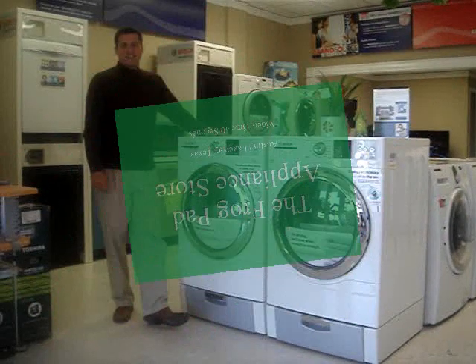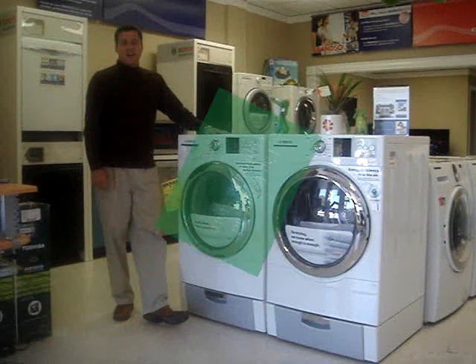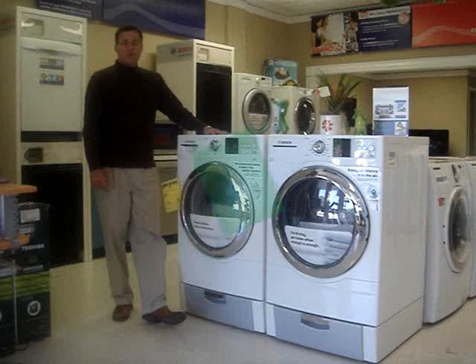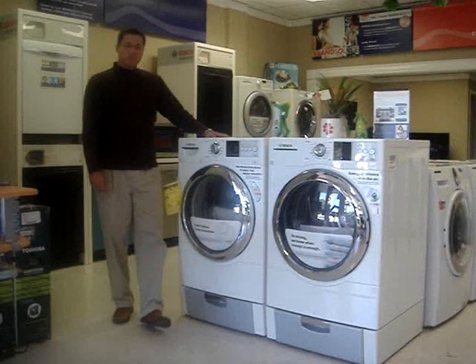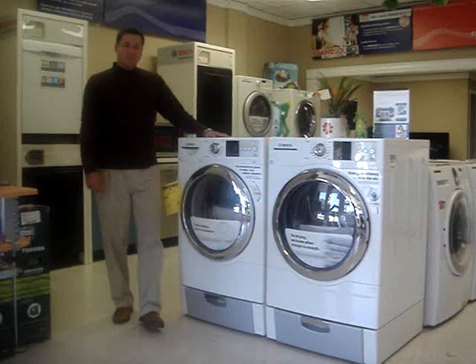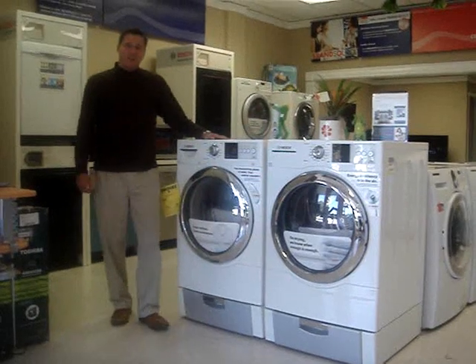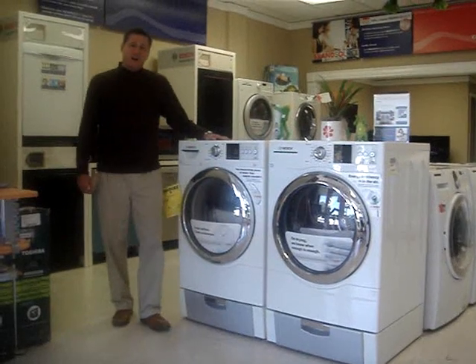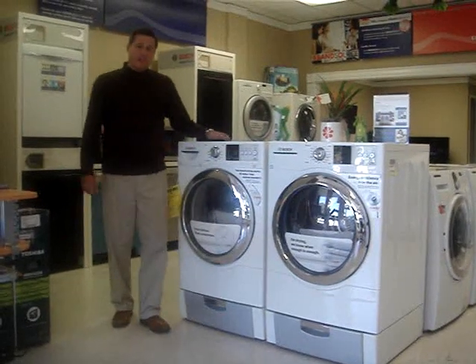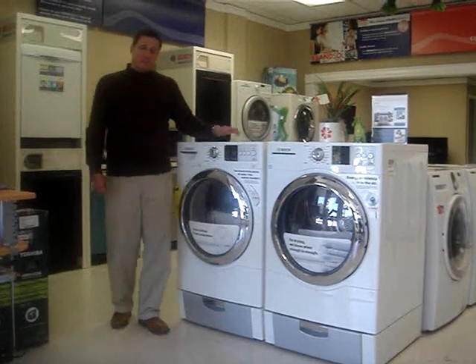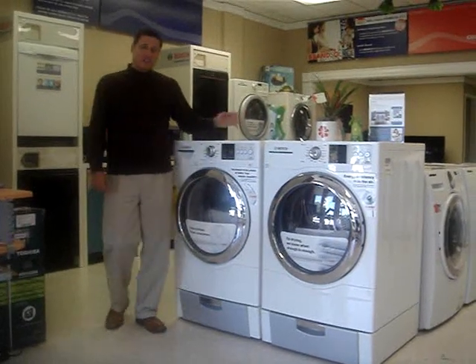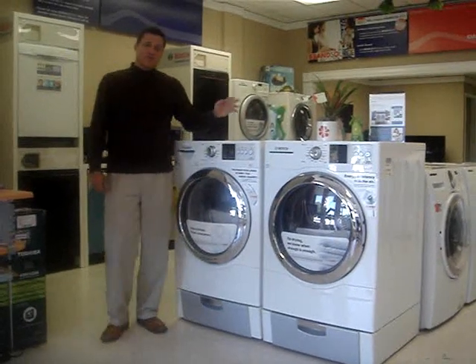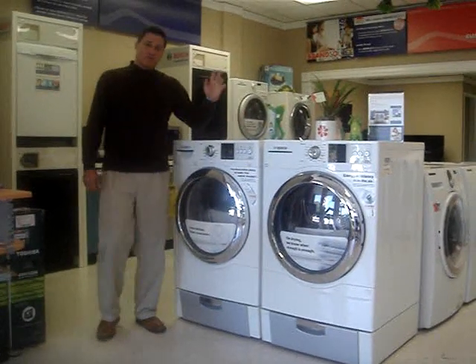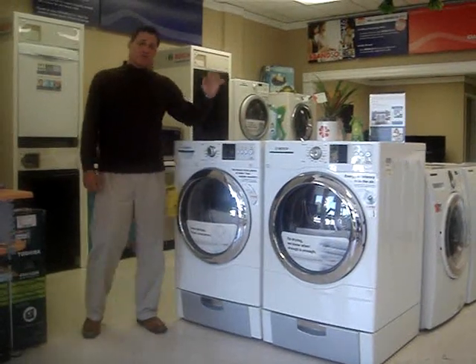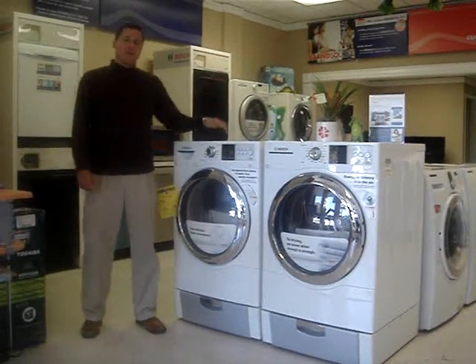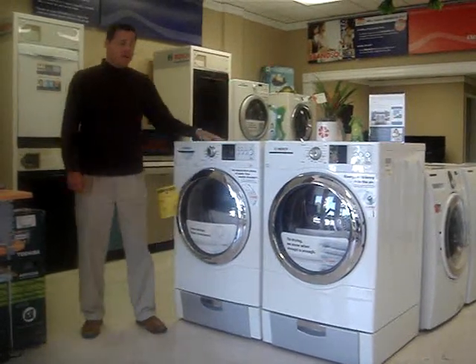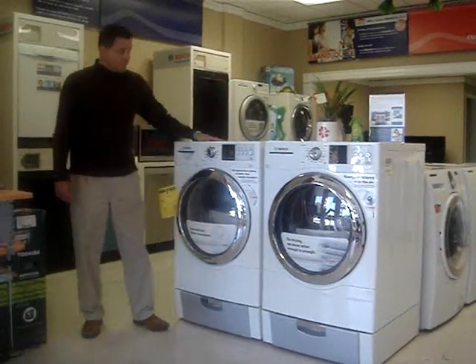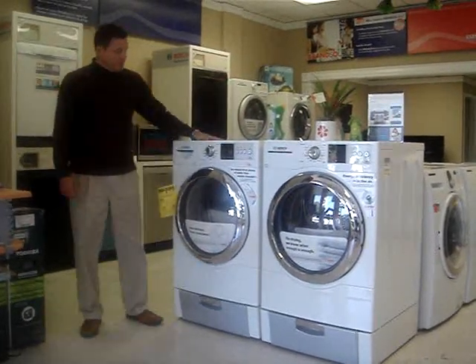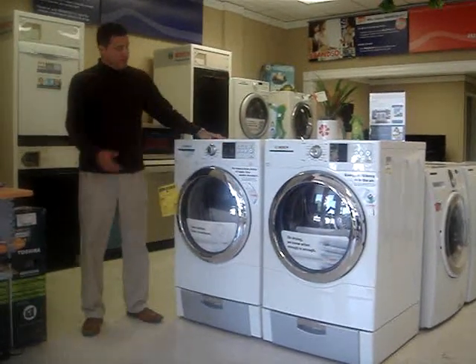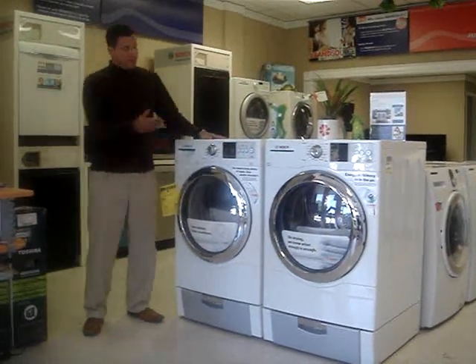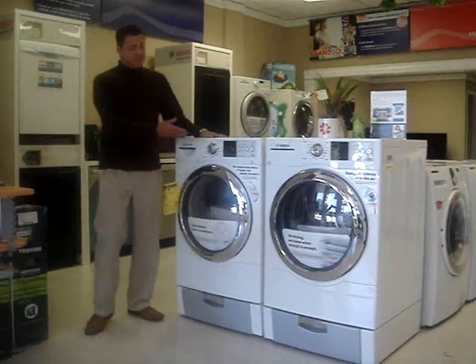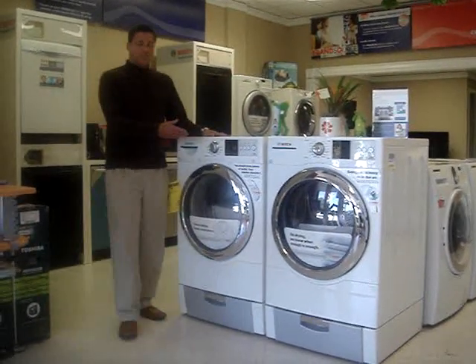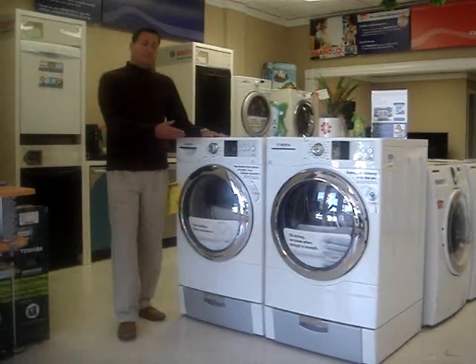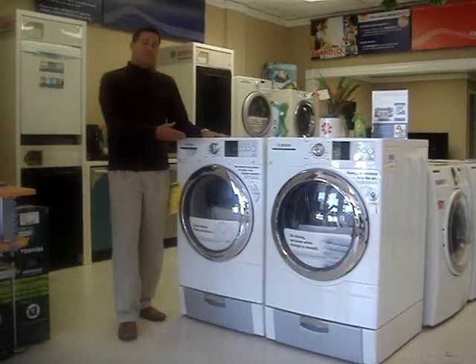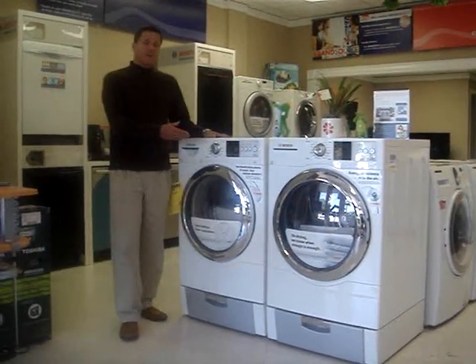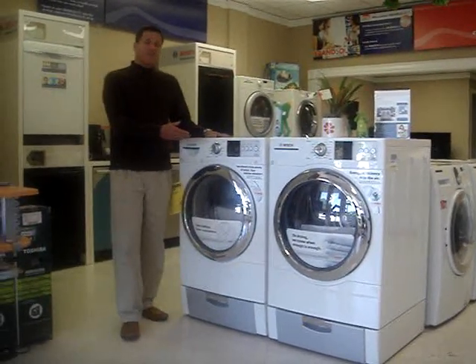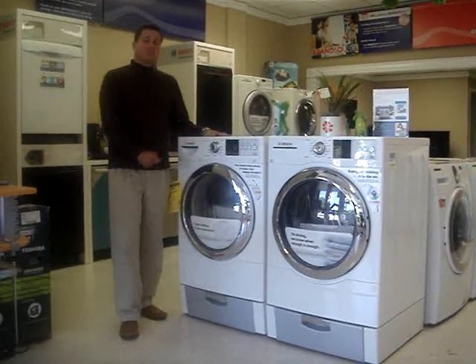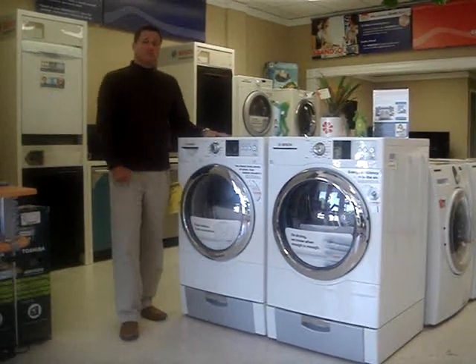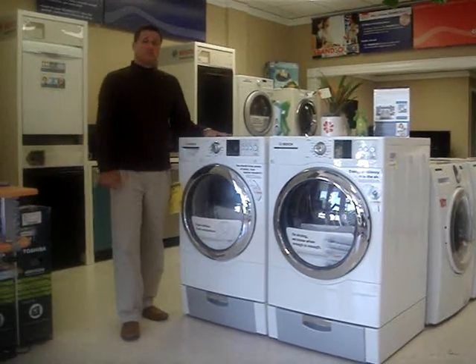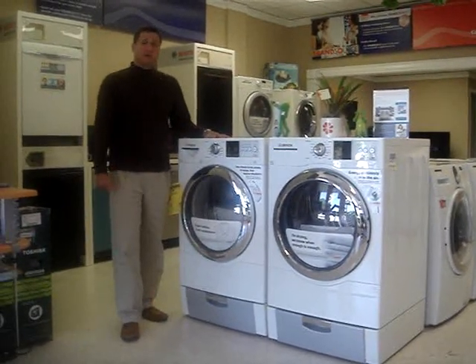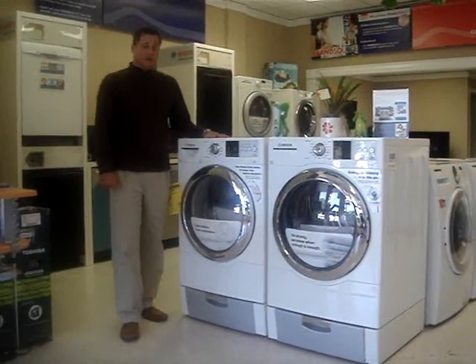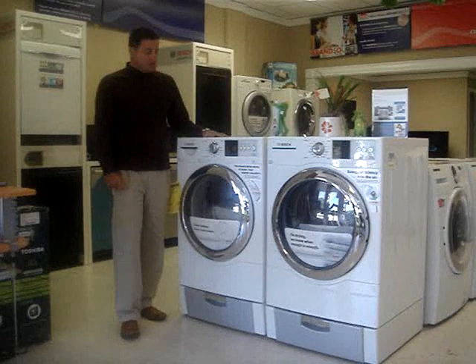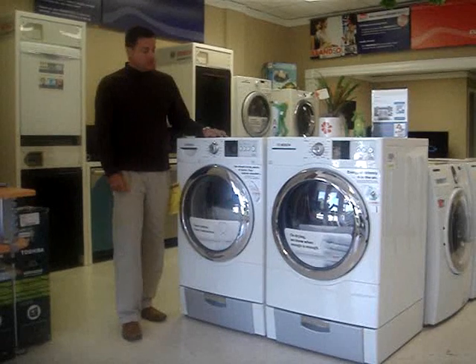Hi, welcome to the FrogPad. Thanks for viewing our video. This is the 500 series by Bosch.